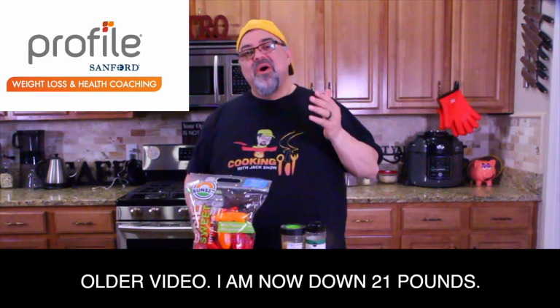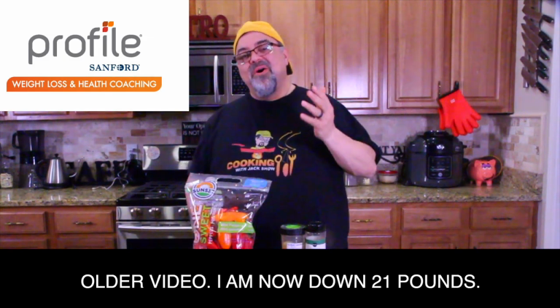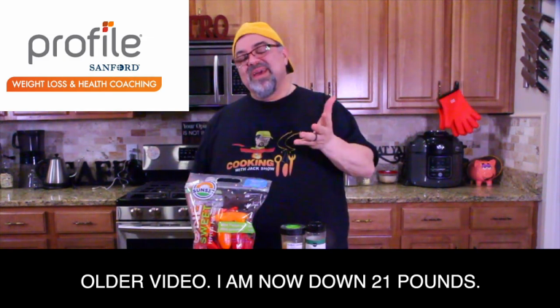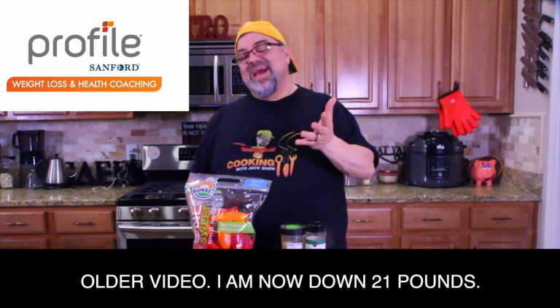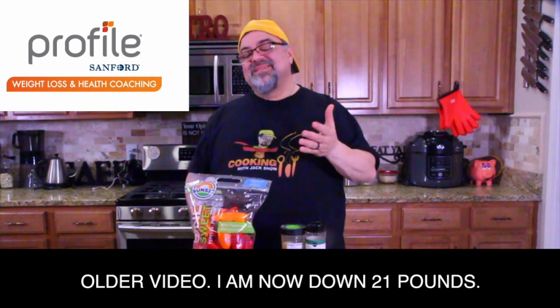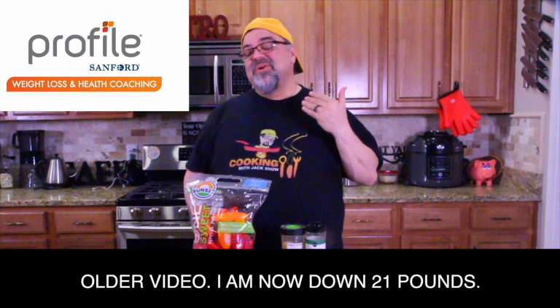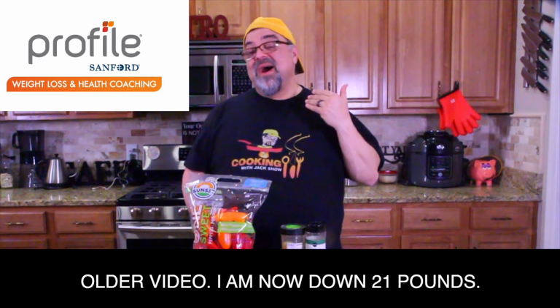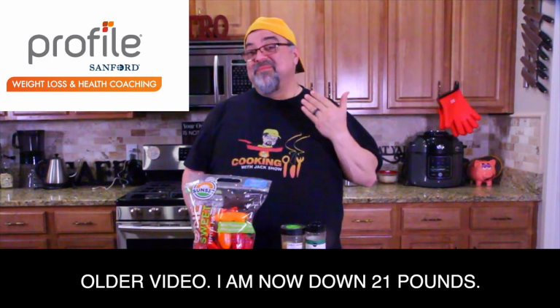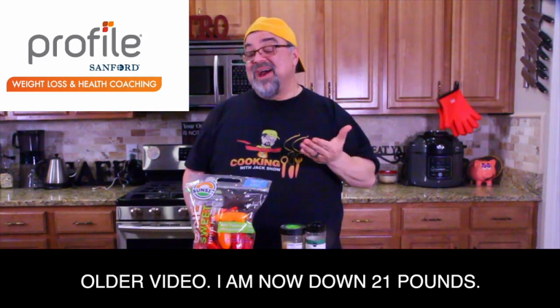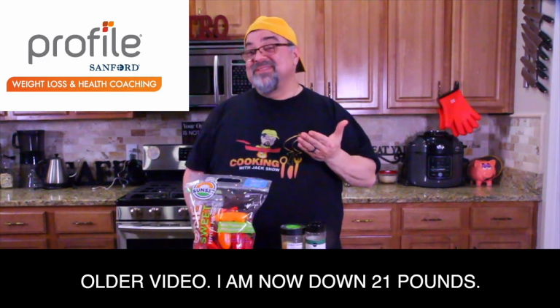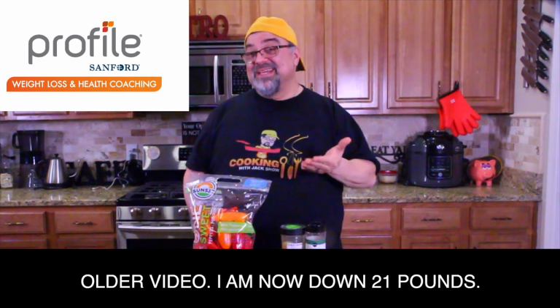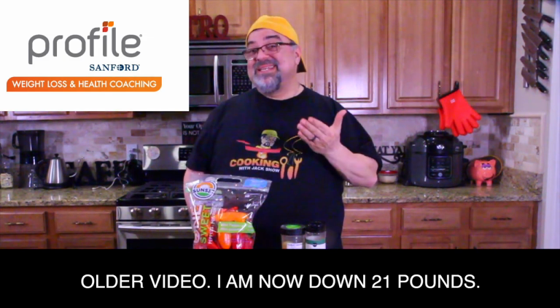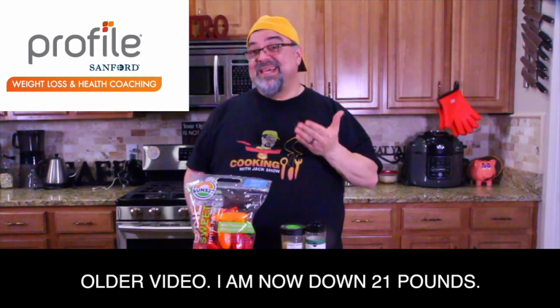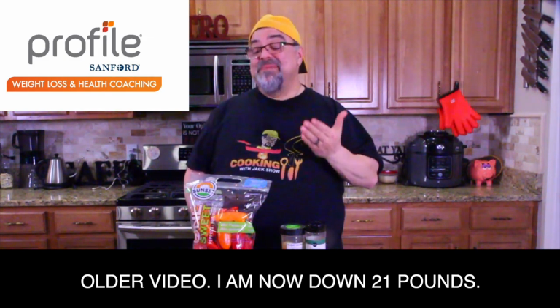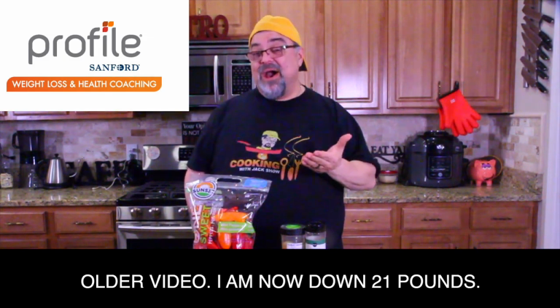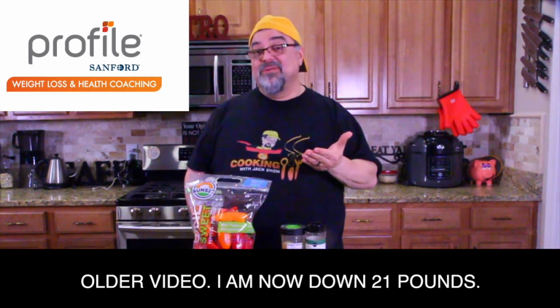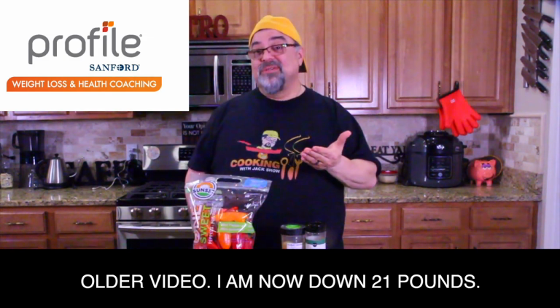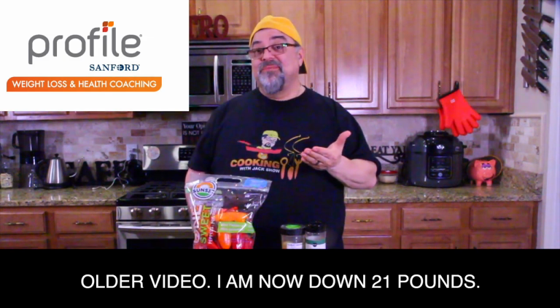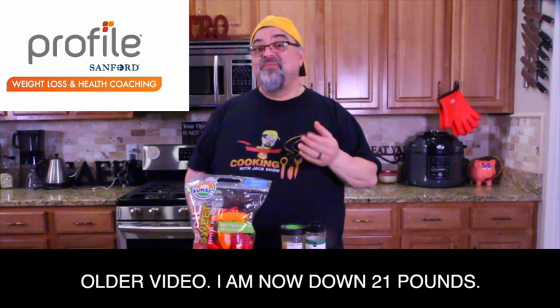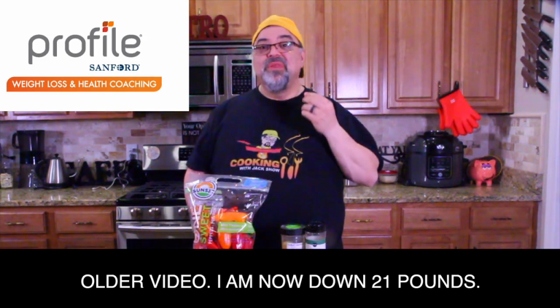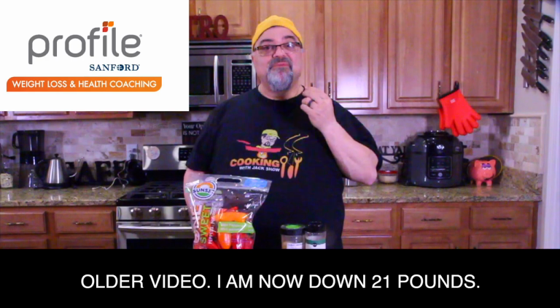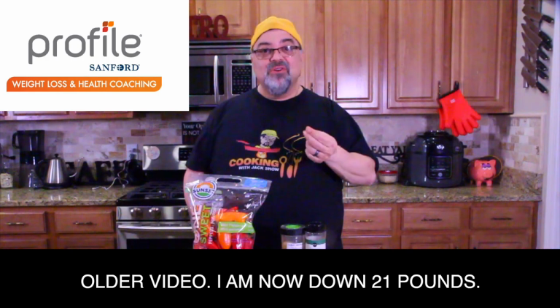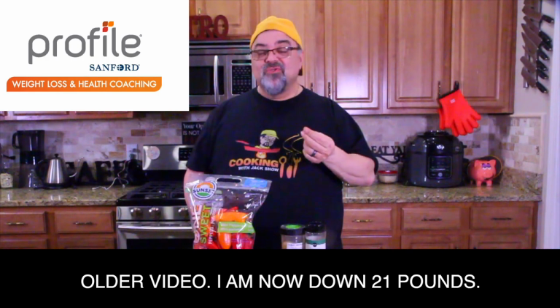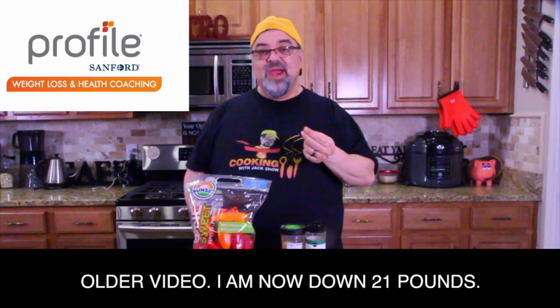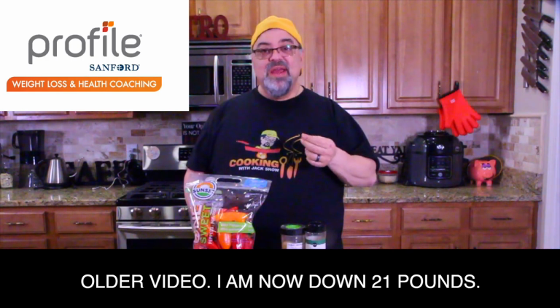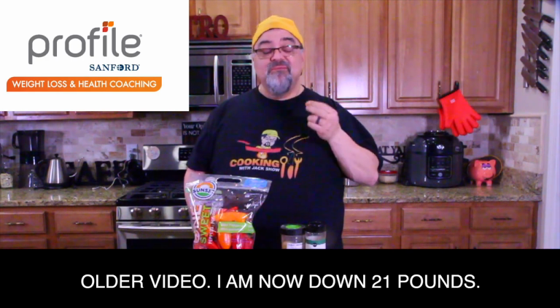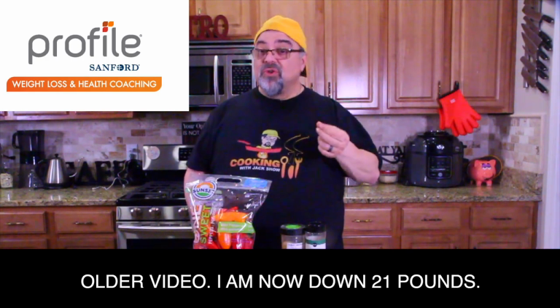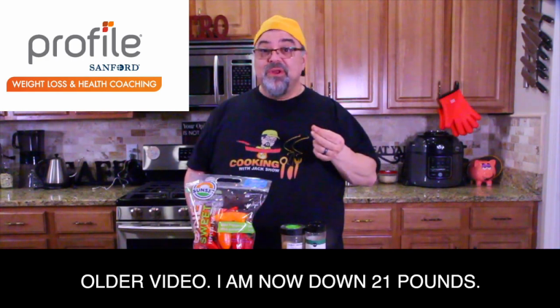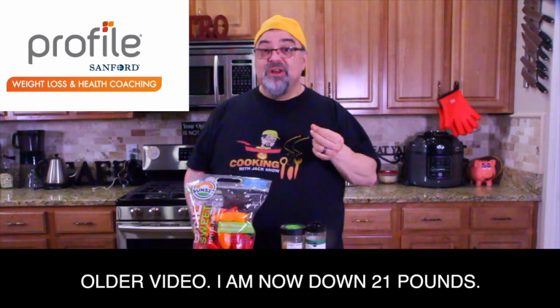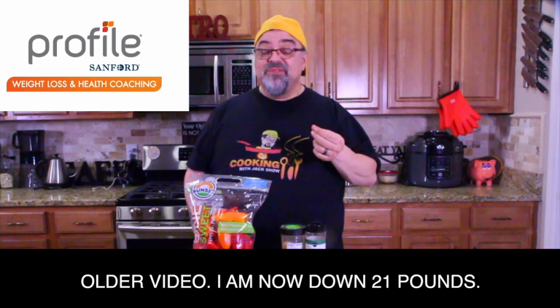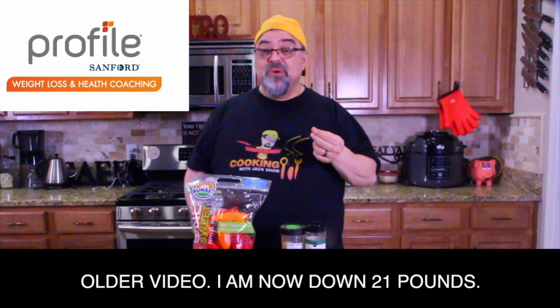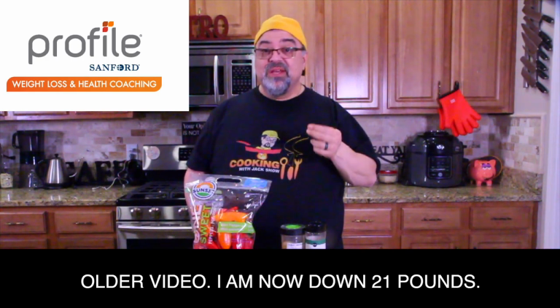Okay guys, so I'm down 16 pounds. Feels great. I've only been on it a few weeks.